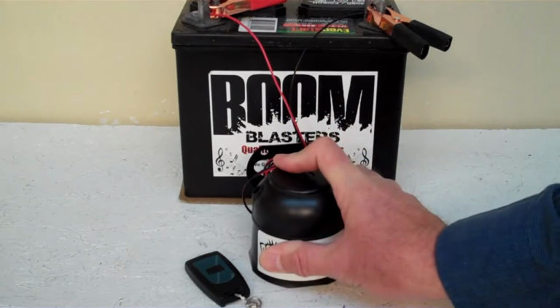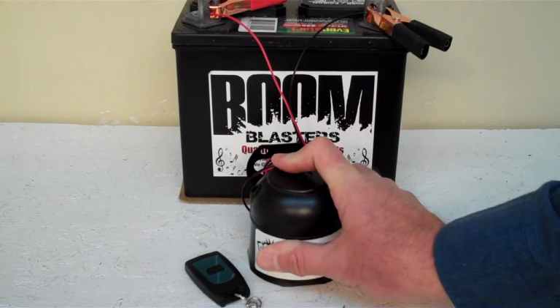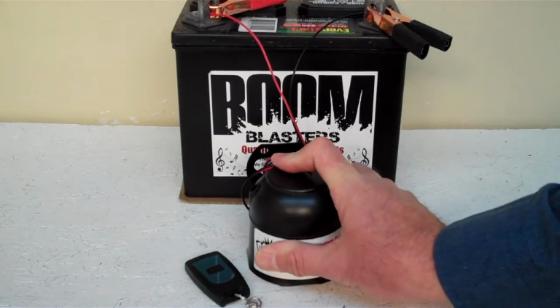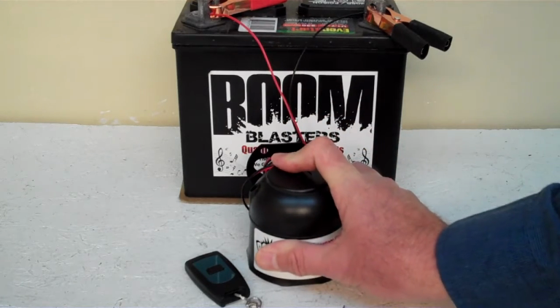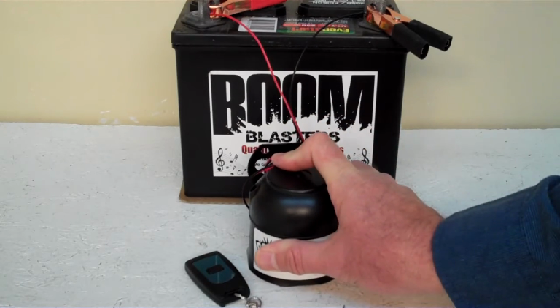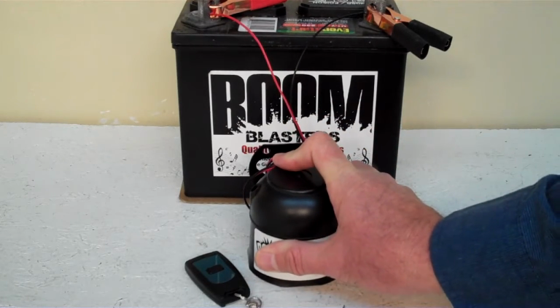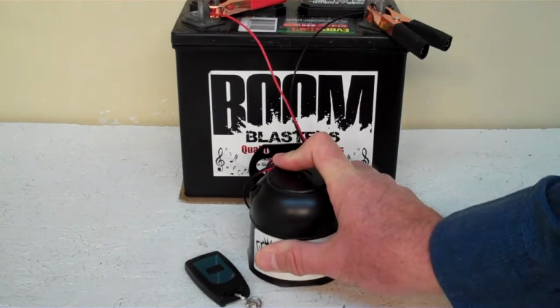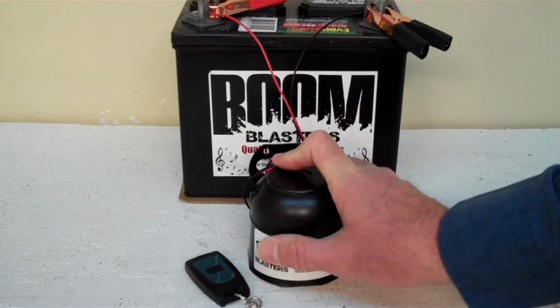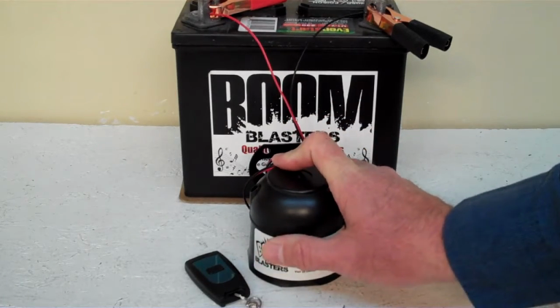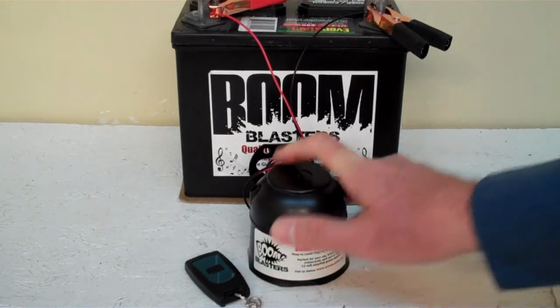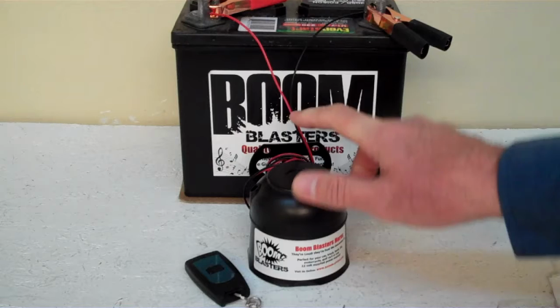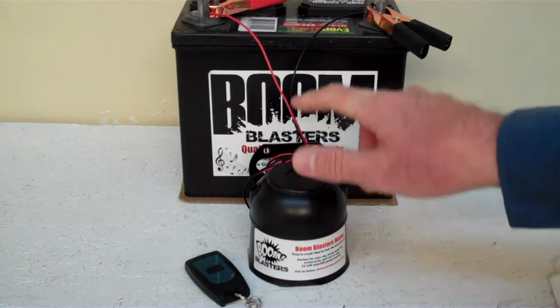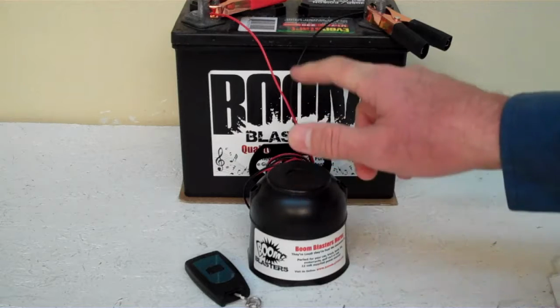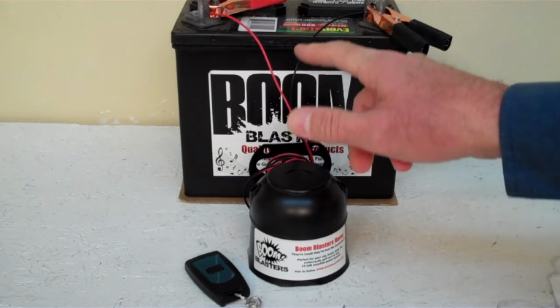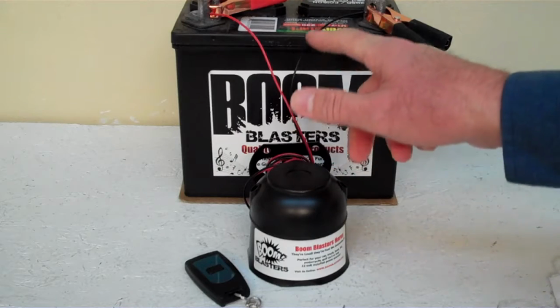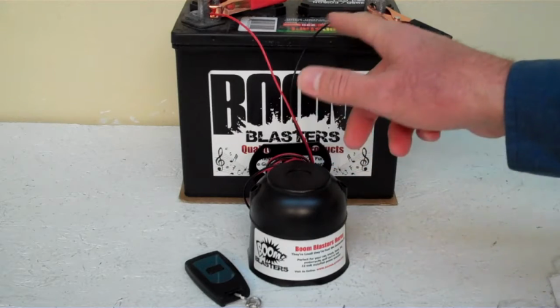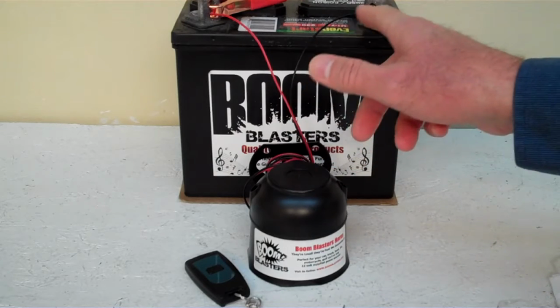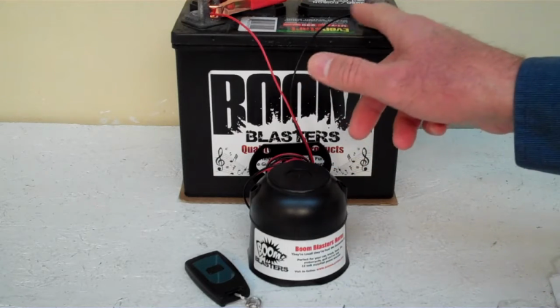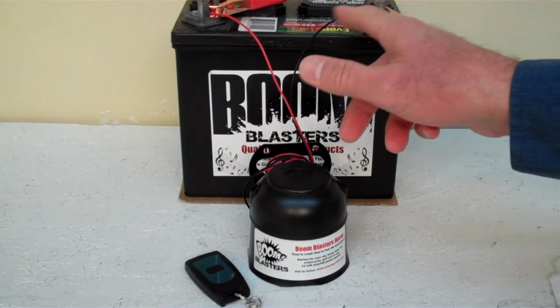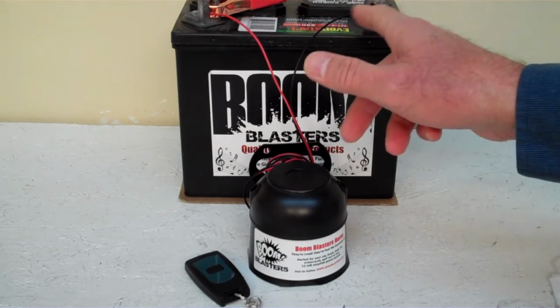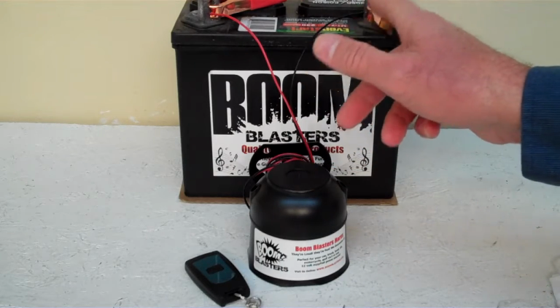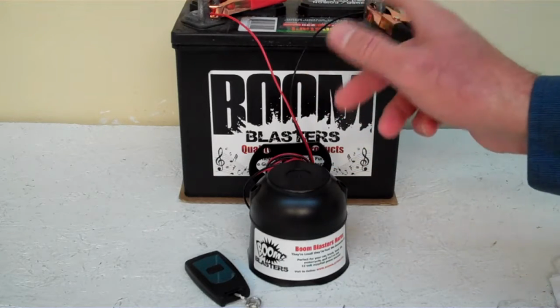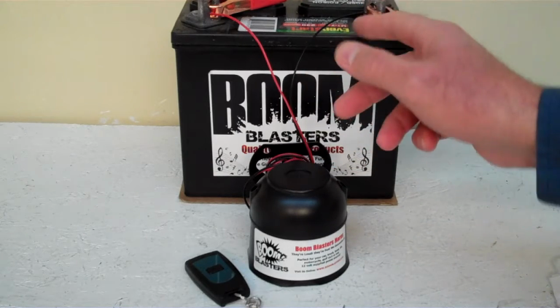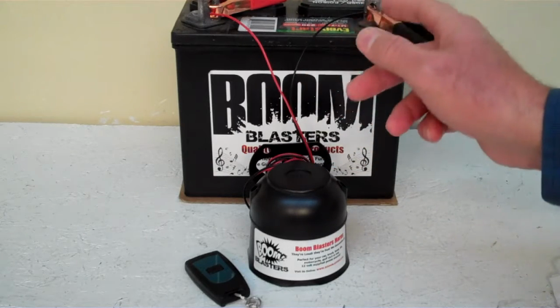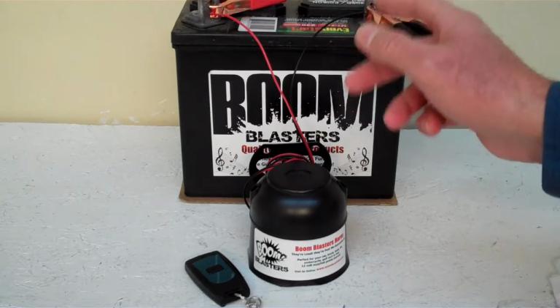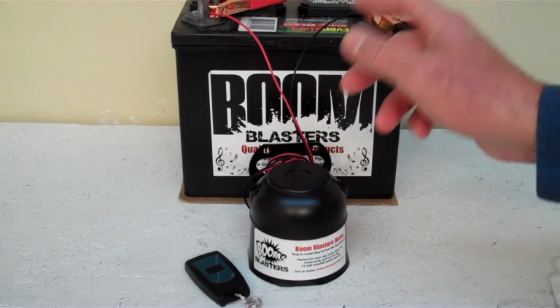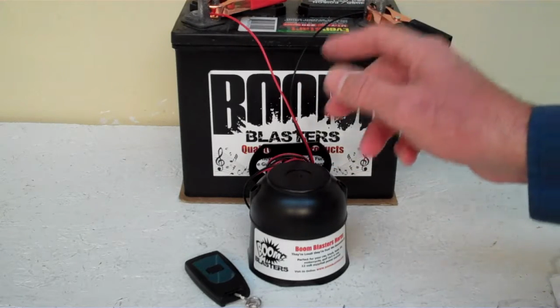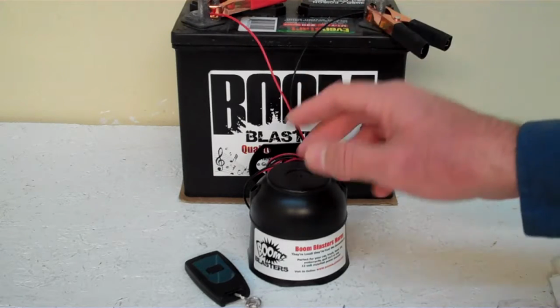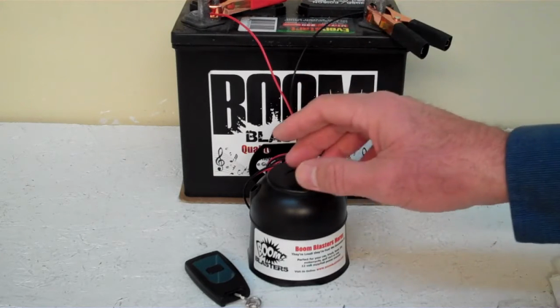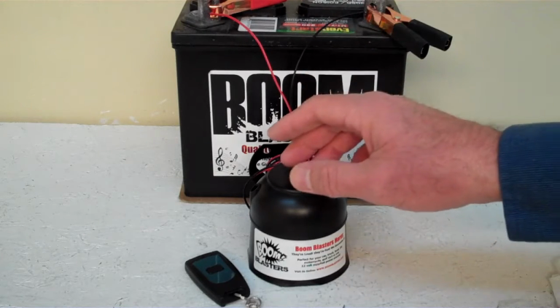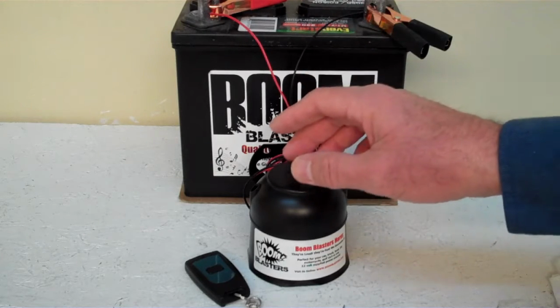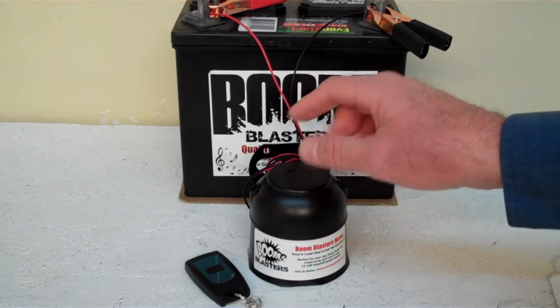Quick and easy installation. Your black wire comes from your horn, it'll go to a ground somewhere — it could be your battery, just anywhere you've got a good ground source.